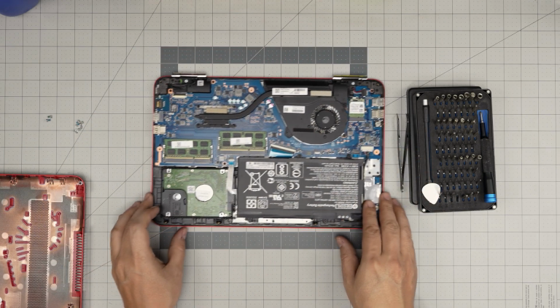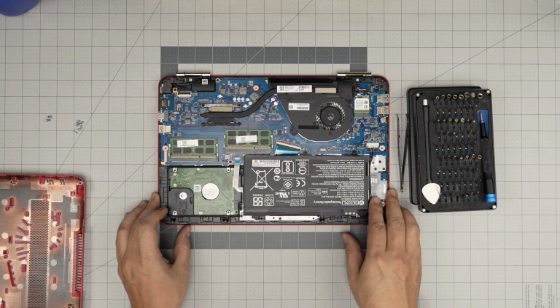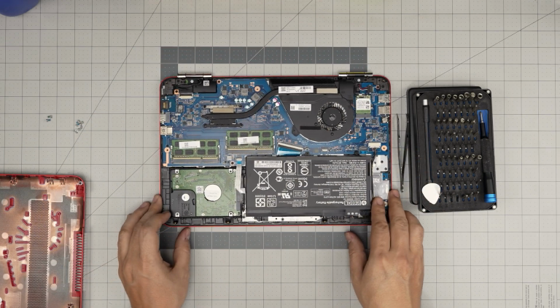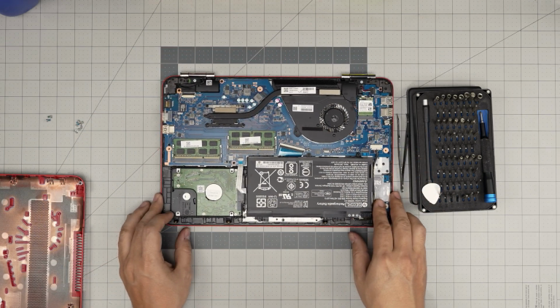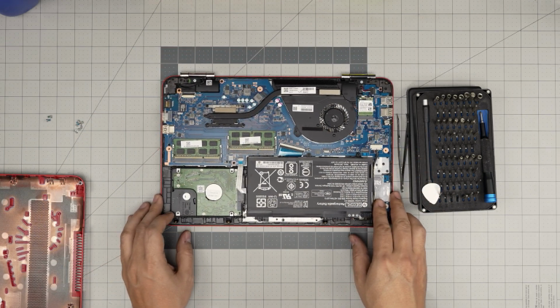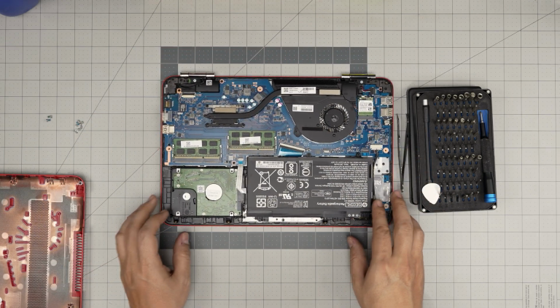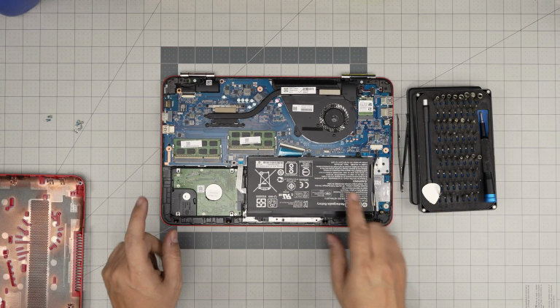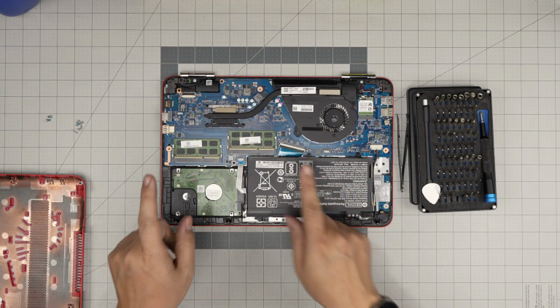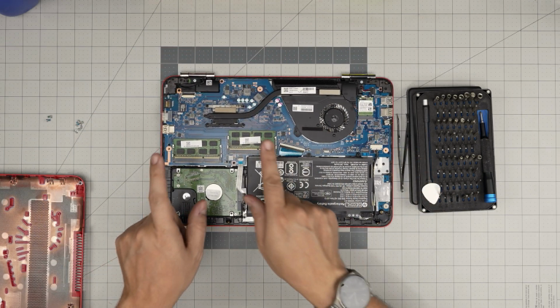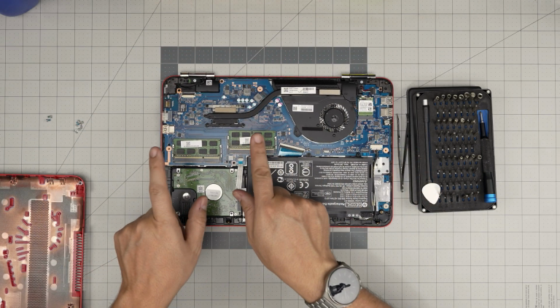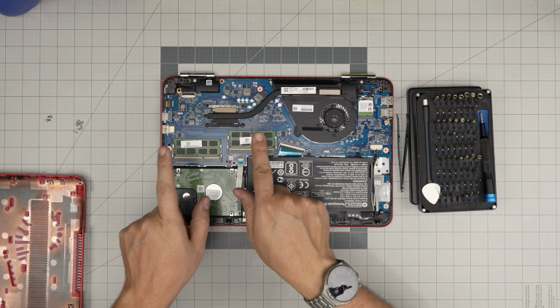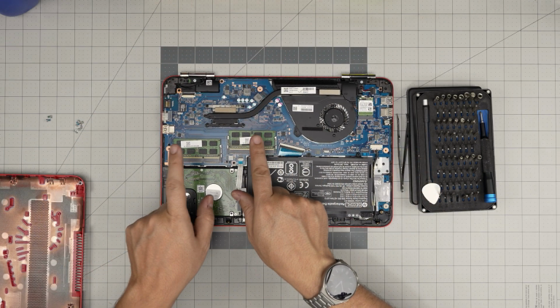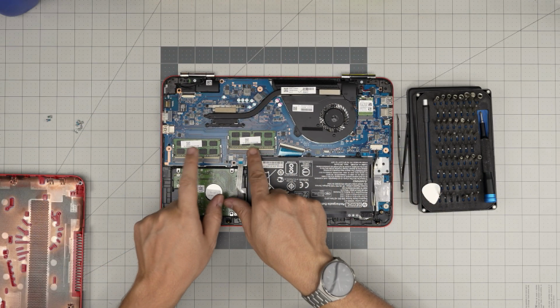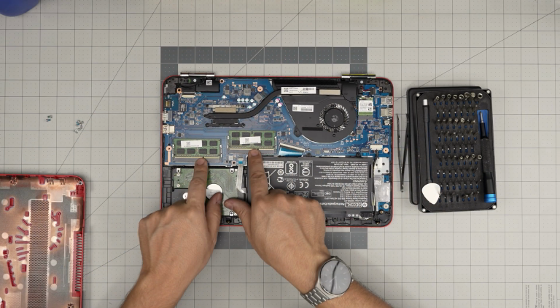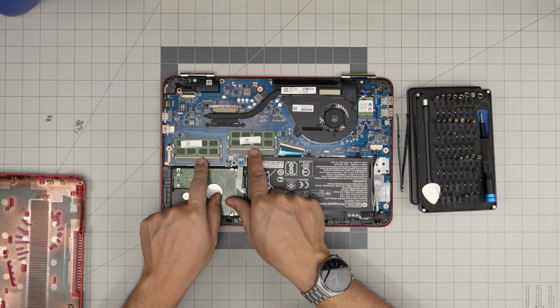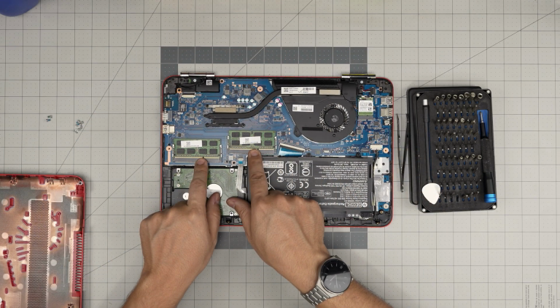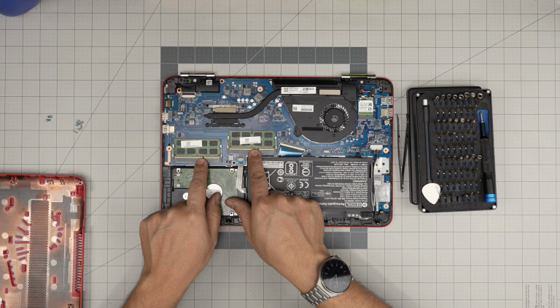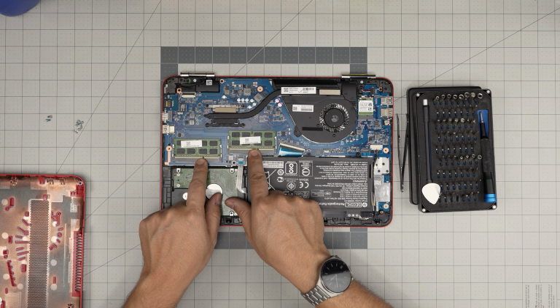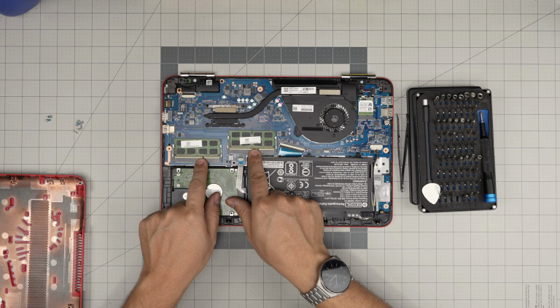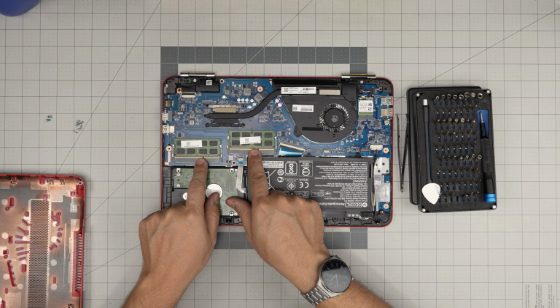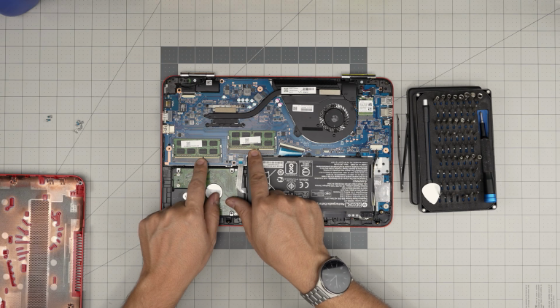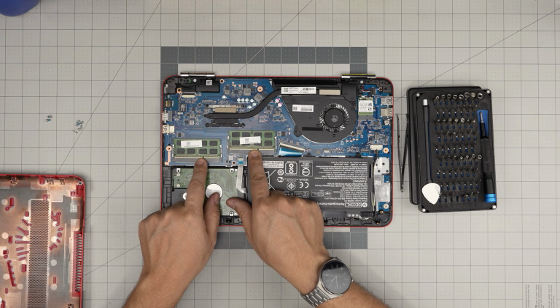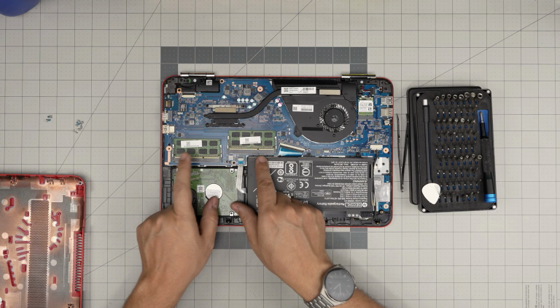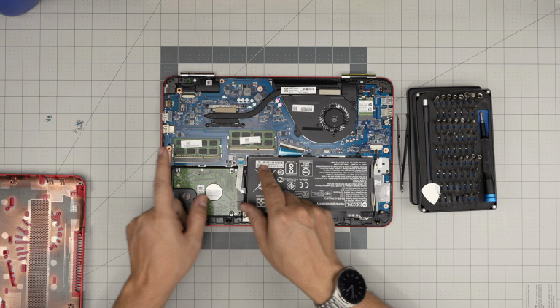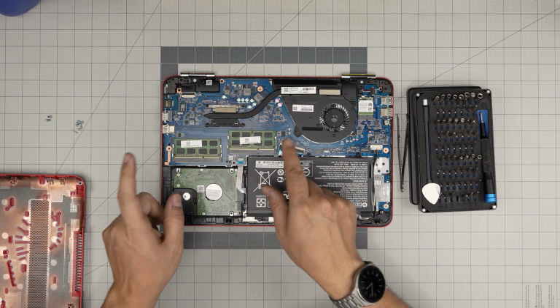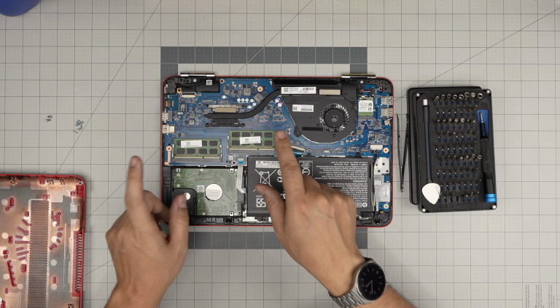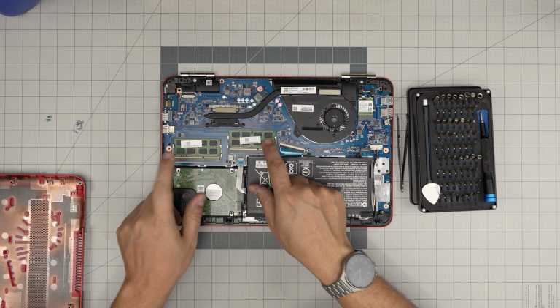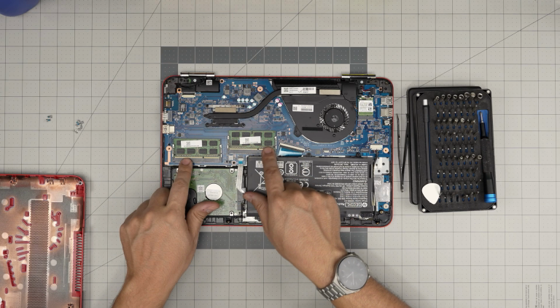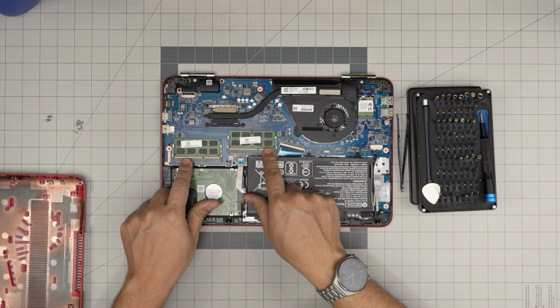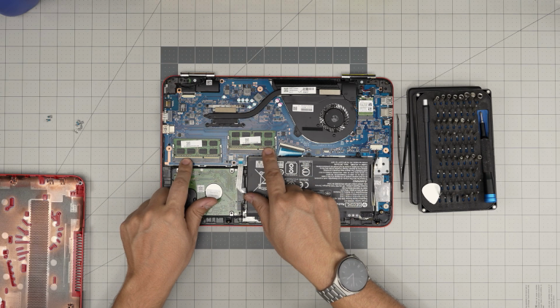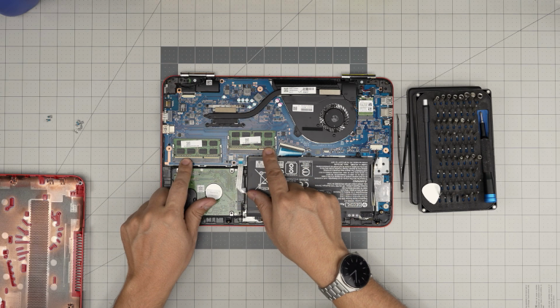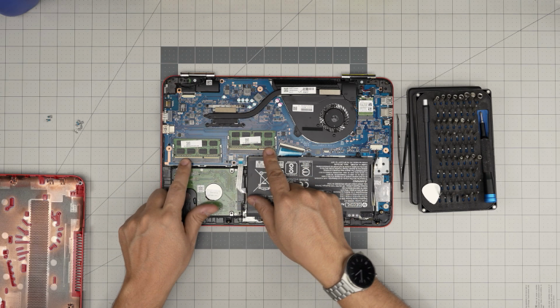Right away we can see that on this model they come with two RAM sticks — these are DDR3.